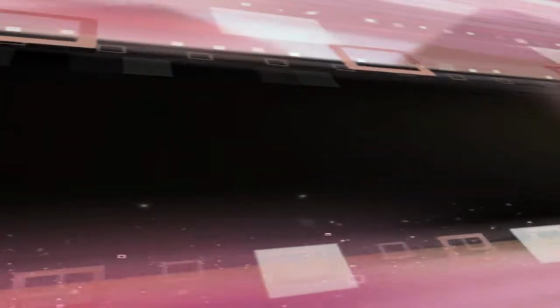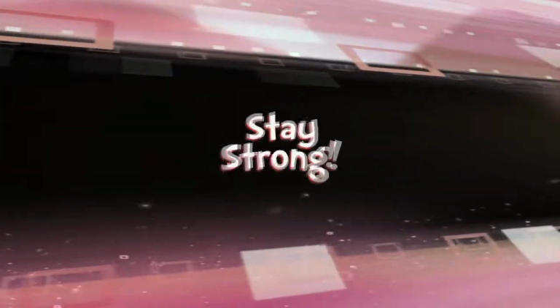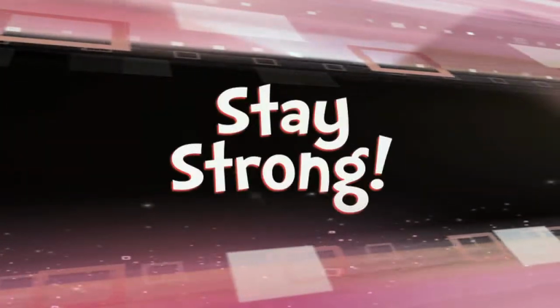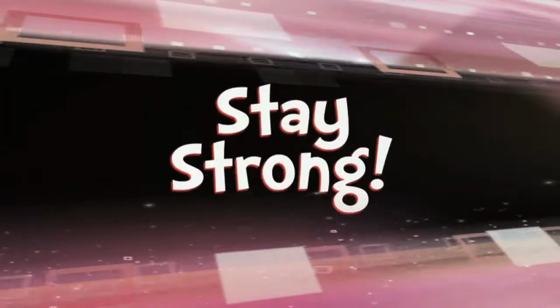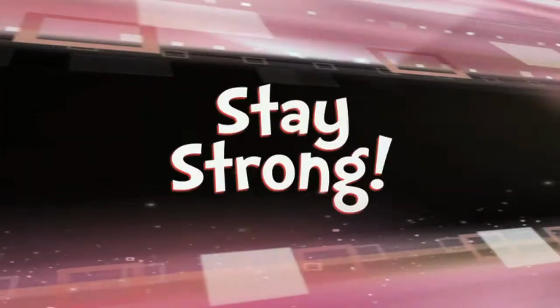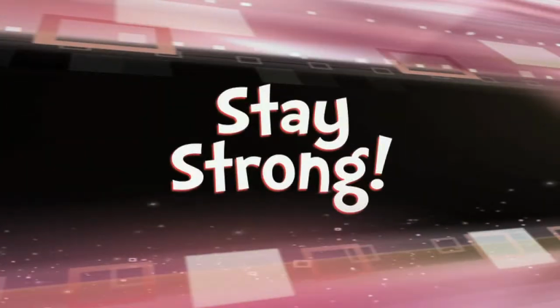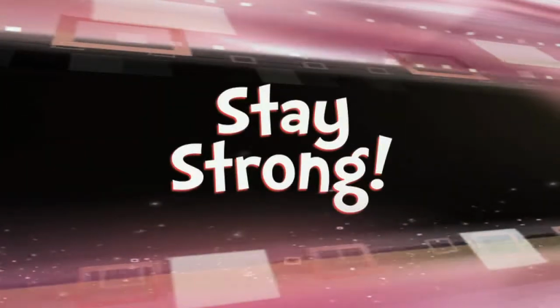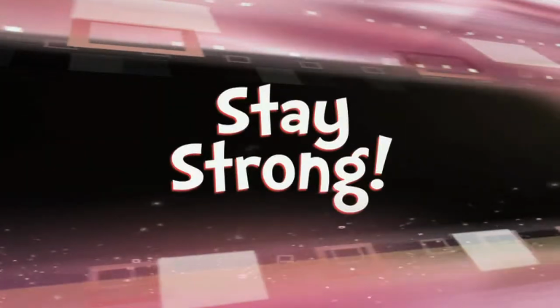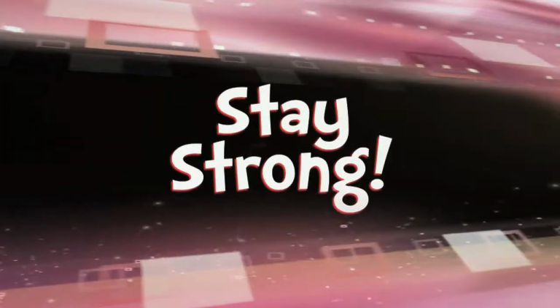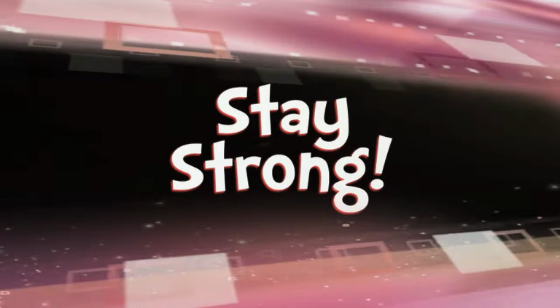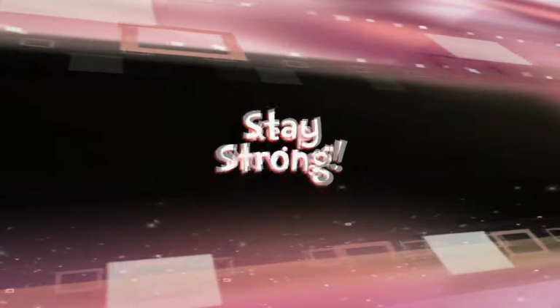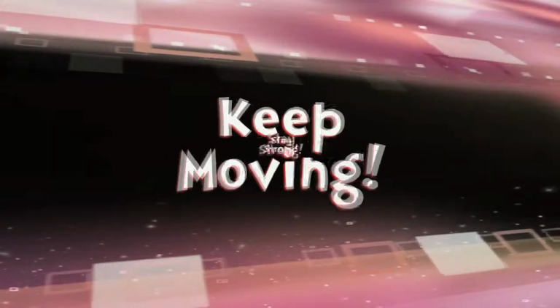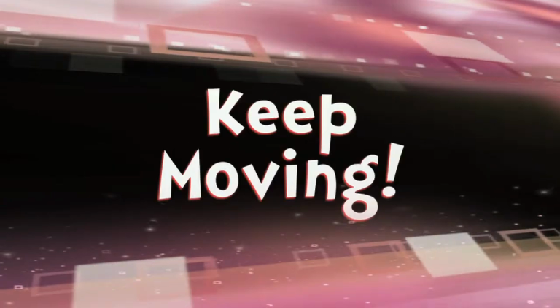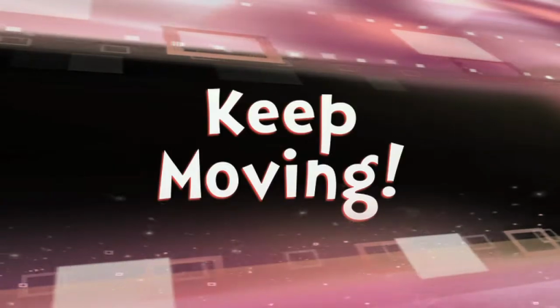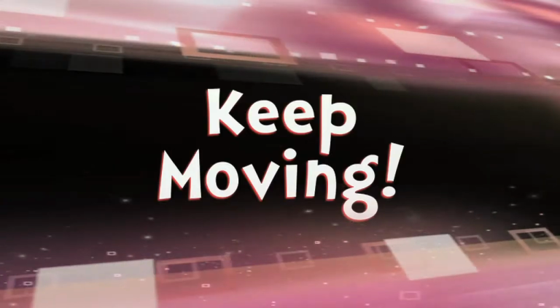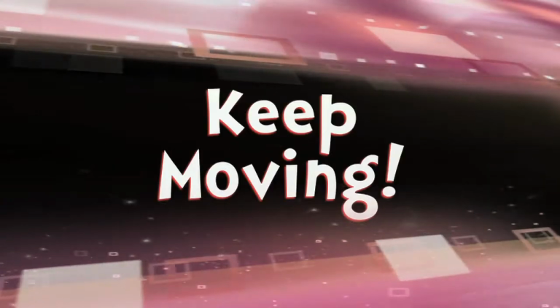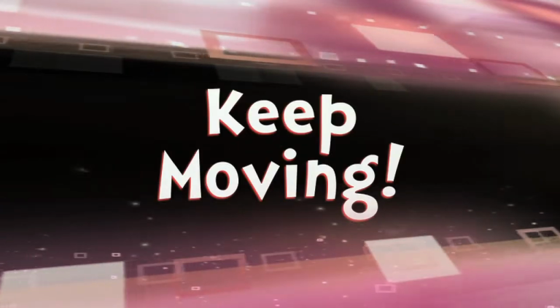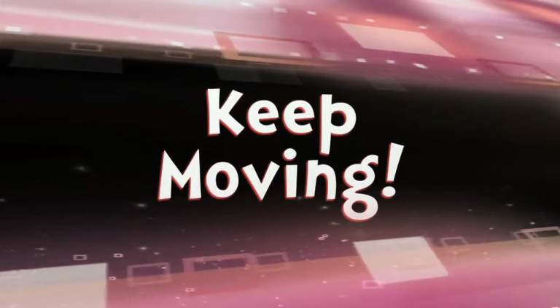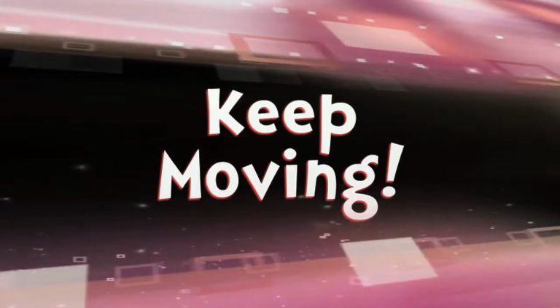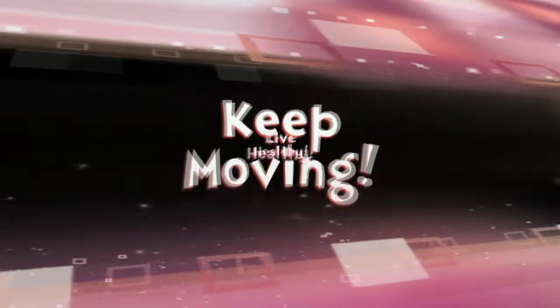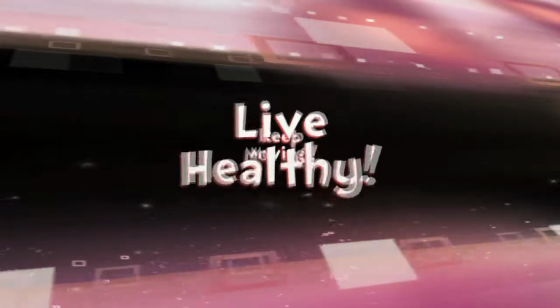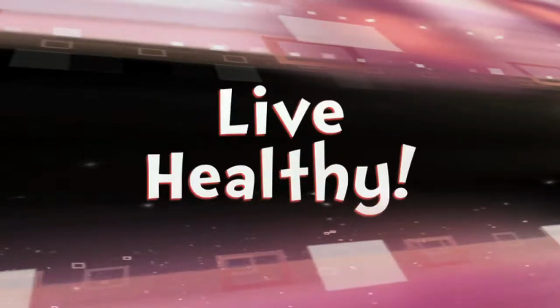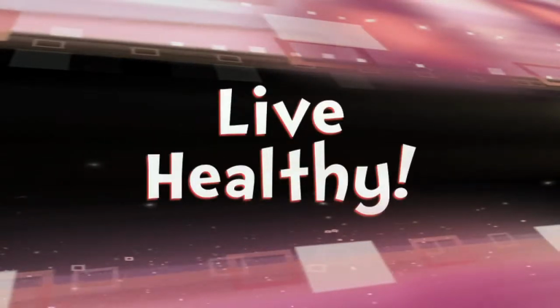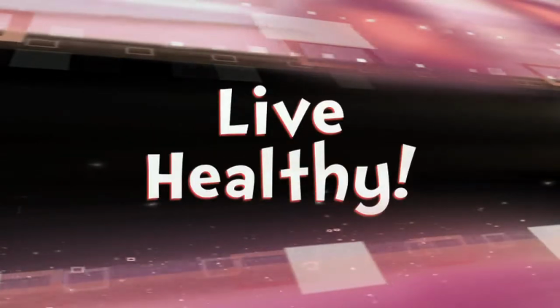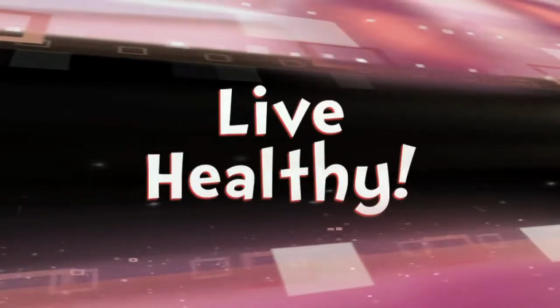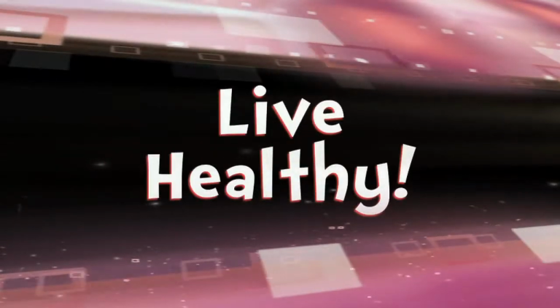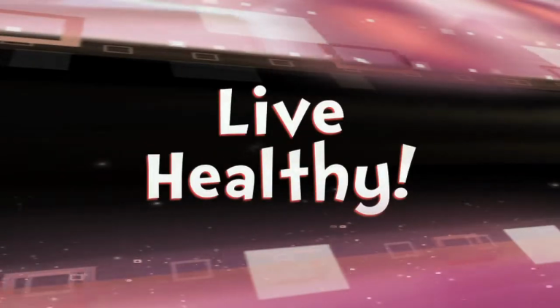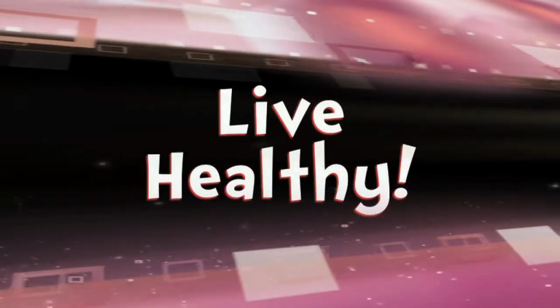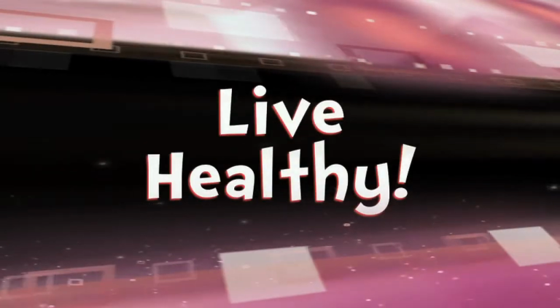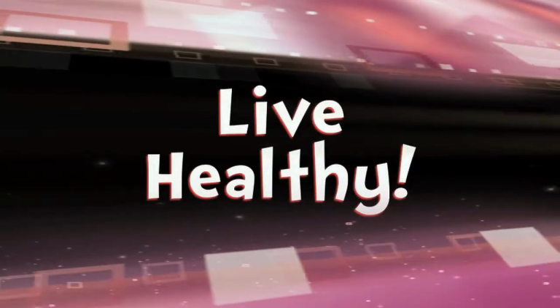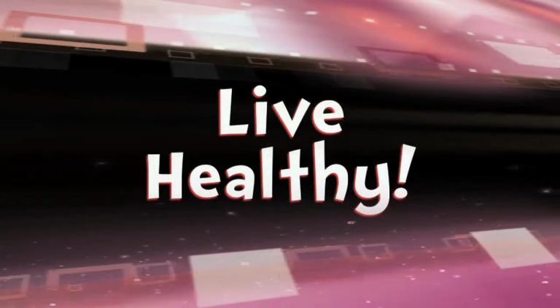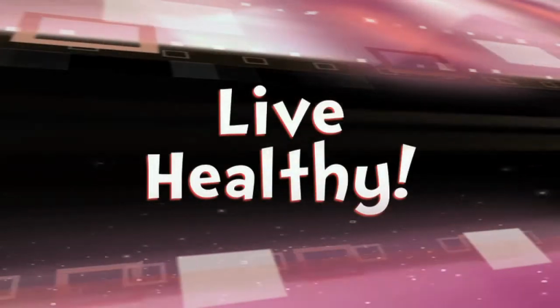Stay strong, keep moving, and... We're happy!